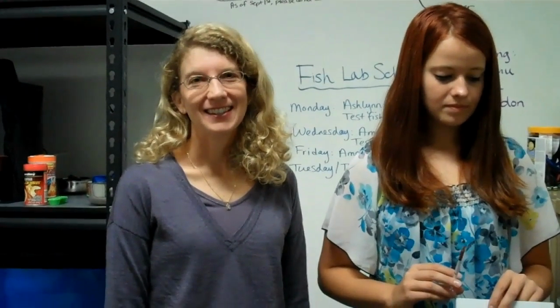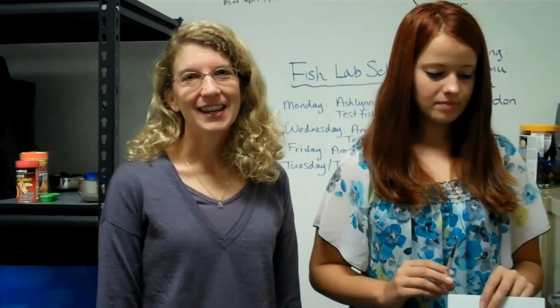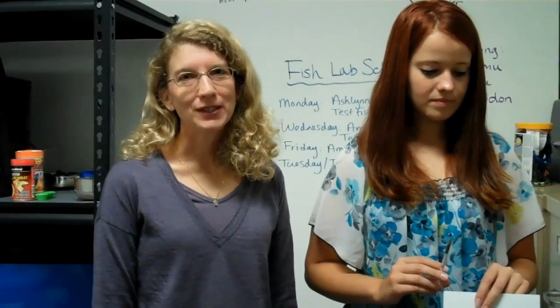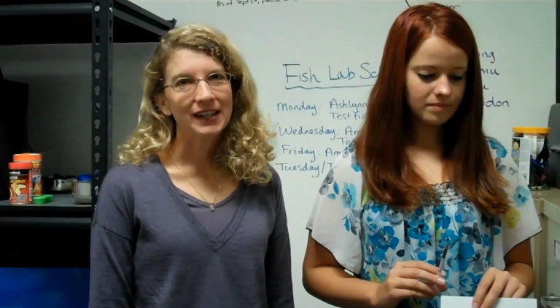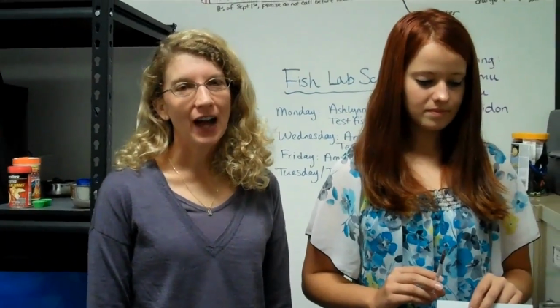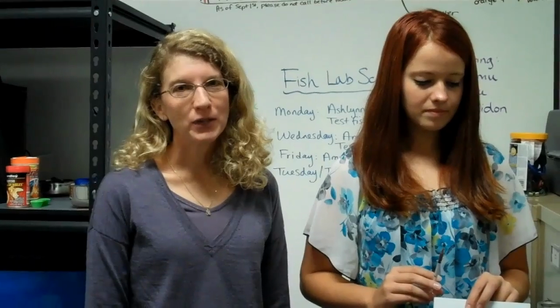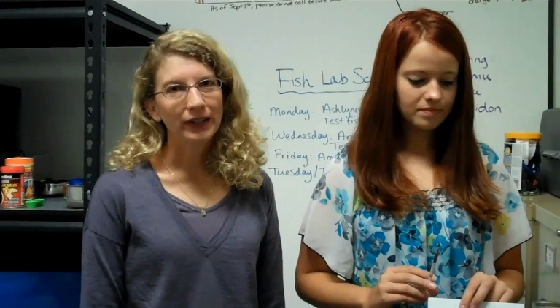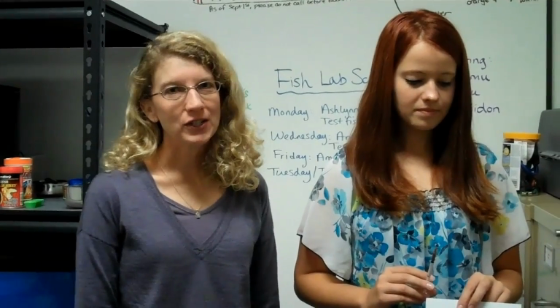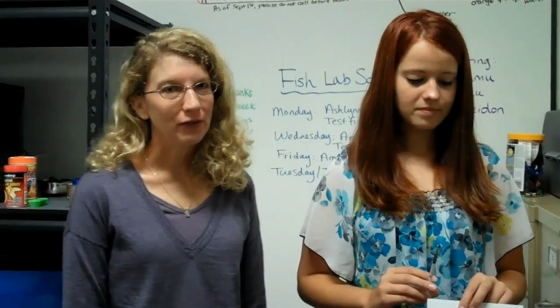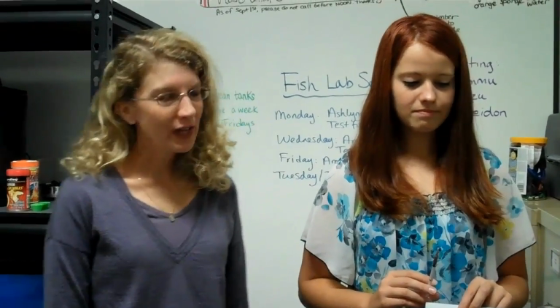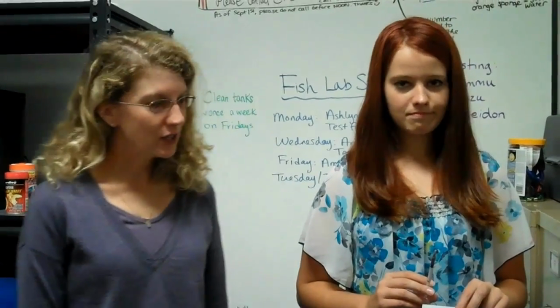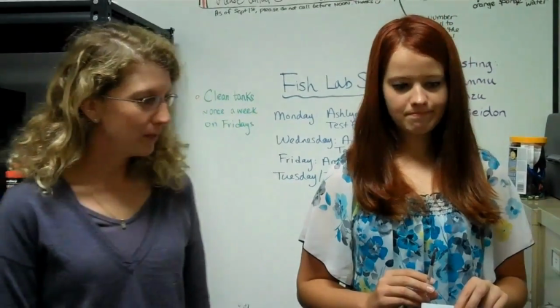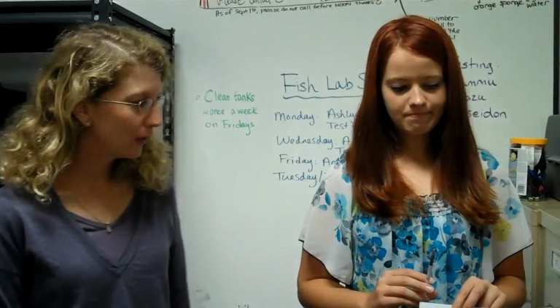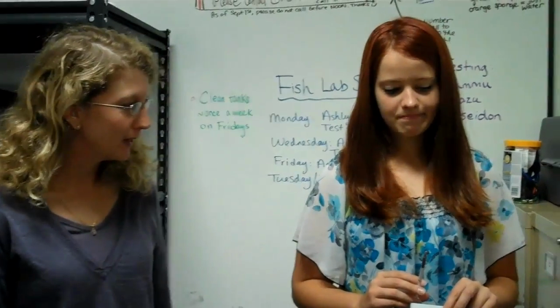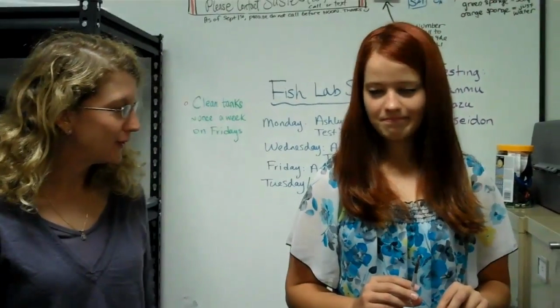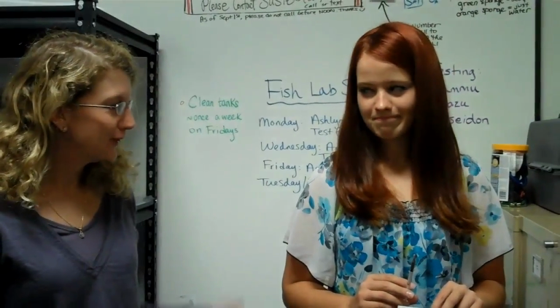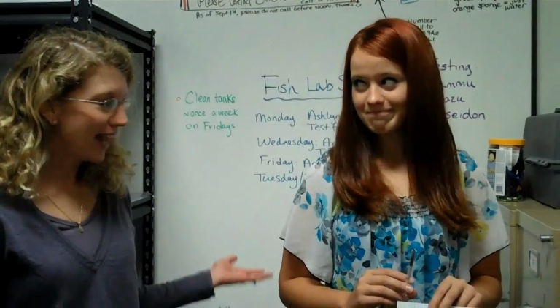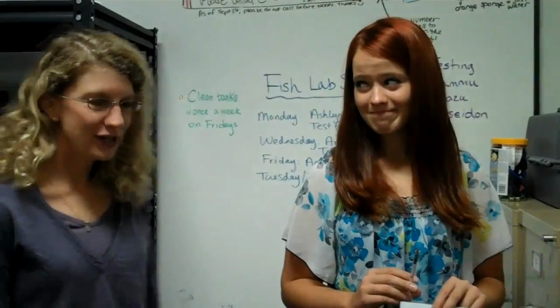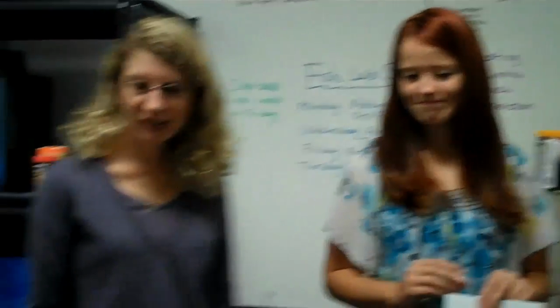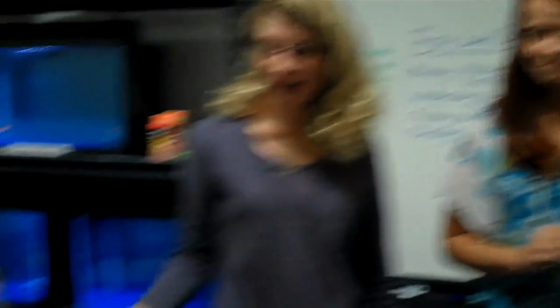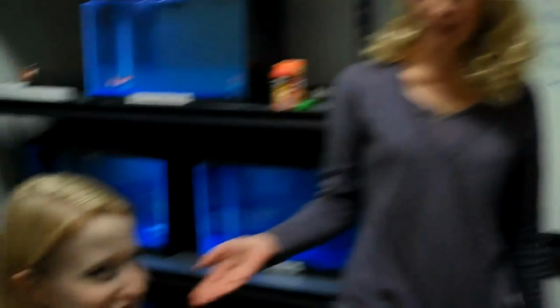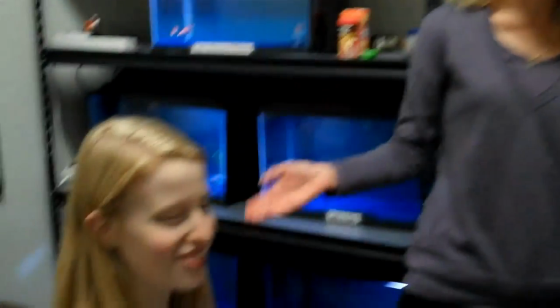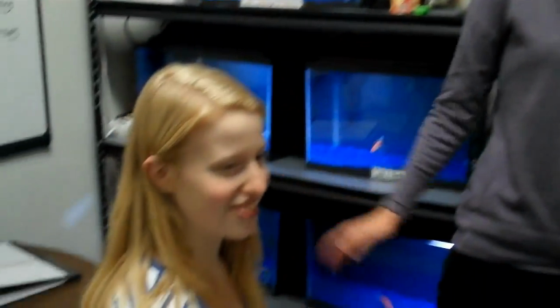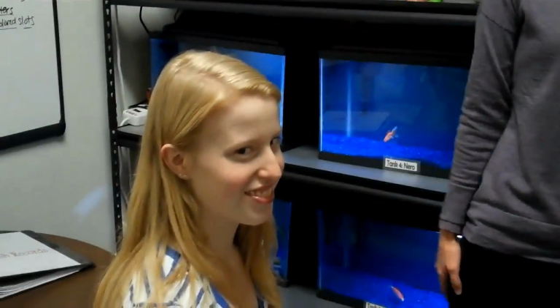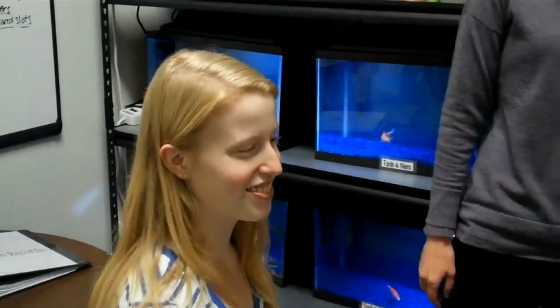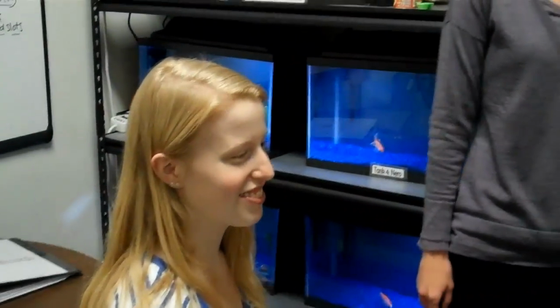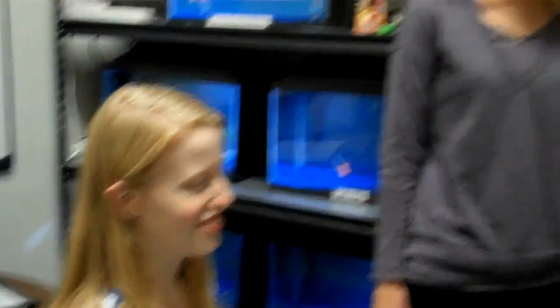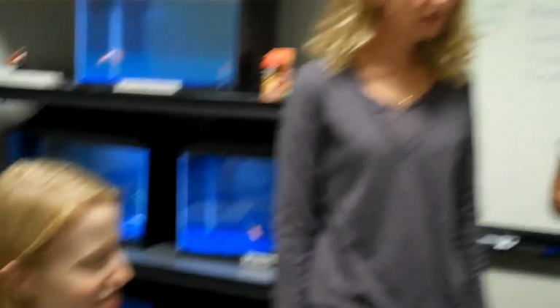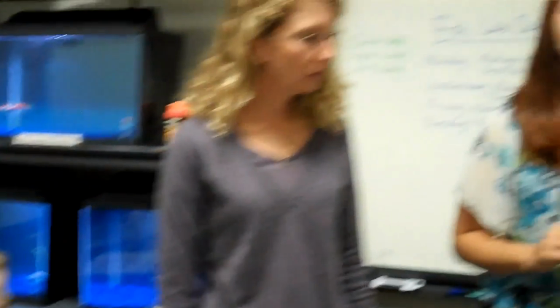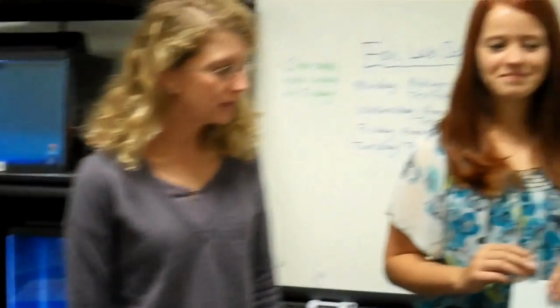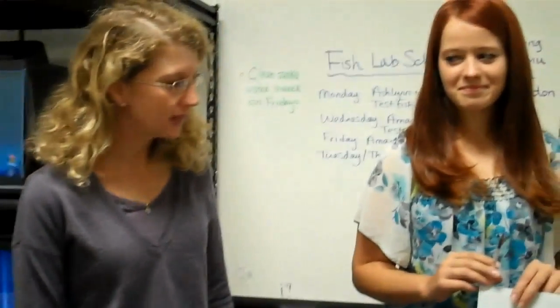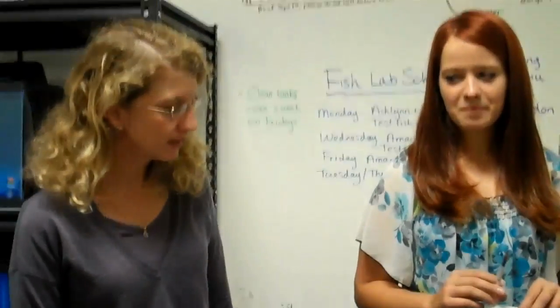Today we're studying object recognition in fish. I'm here with my two students, Ashlyn and Amanda, who will be assisting me with this test.